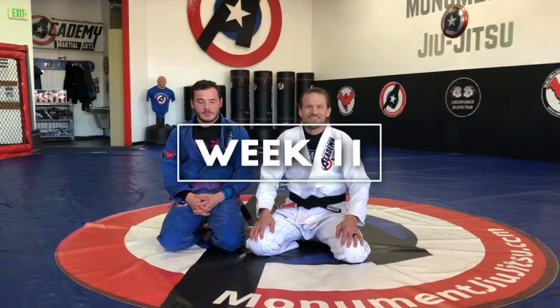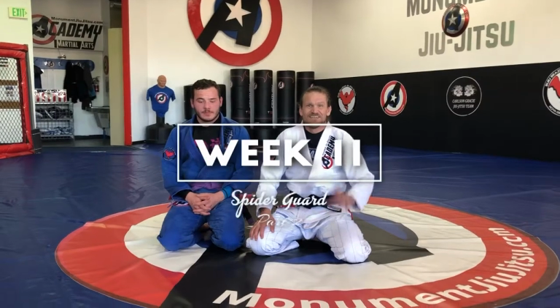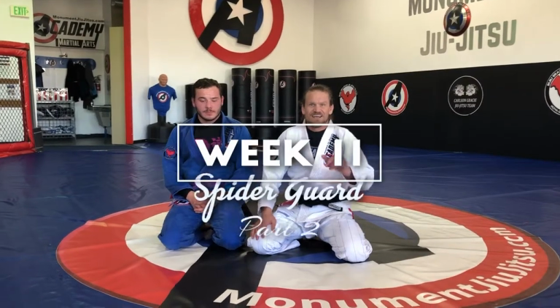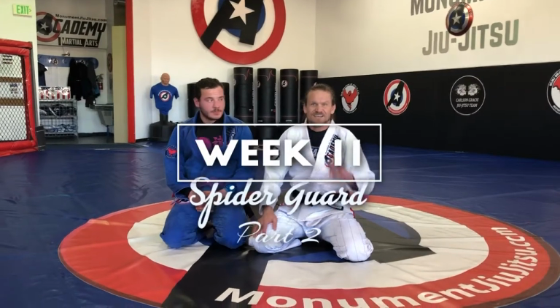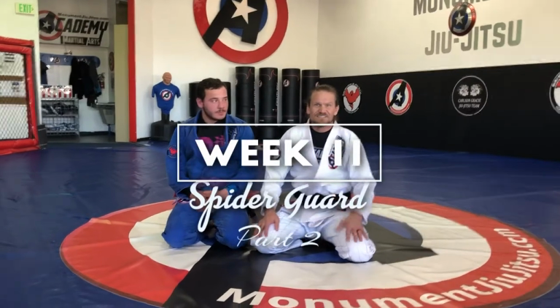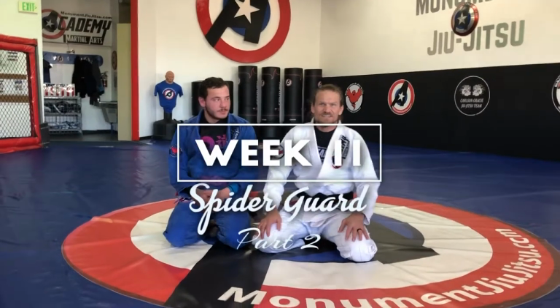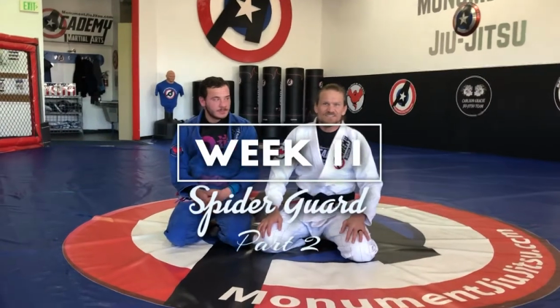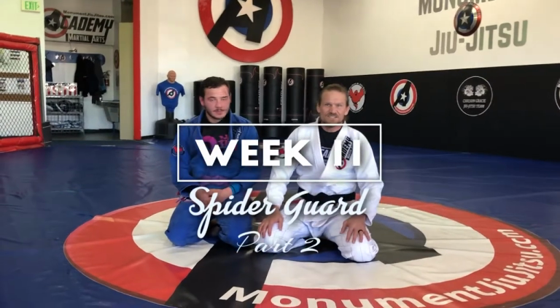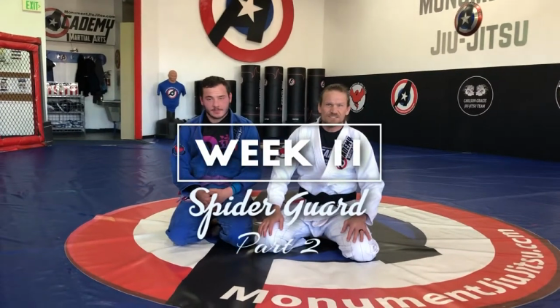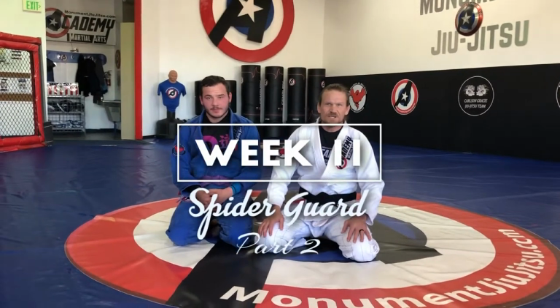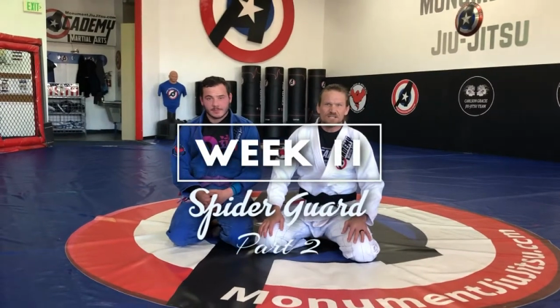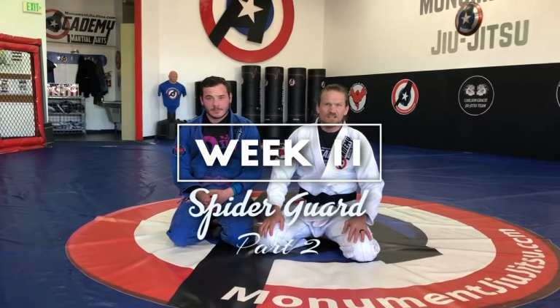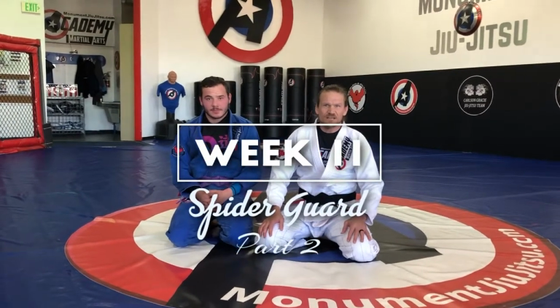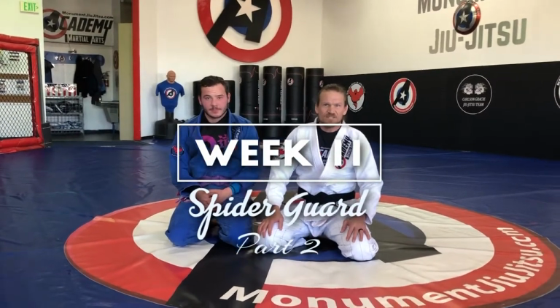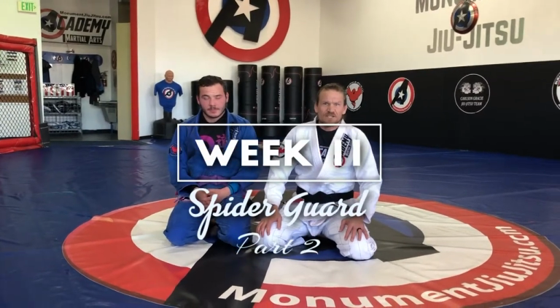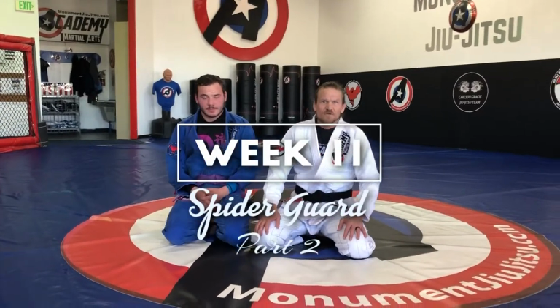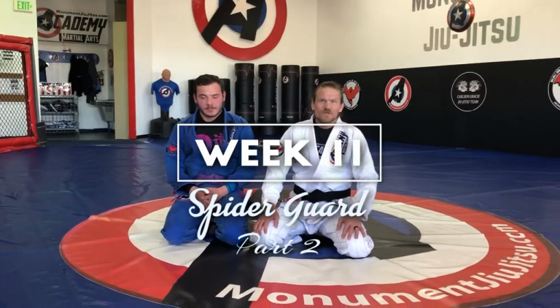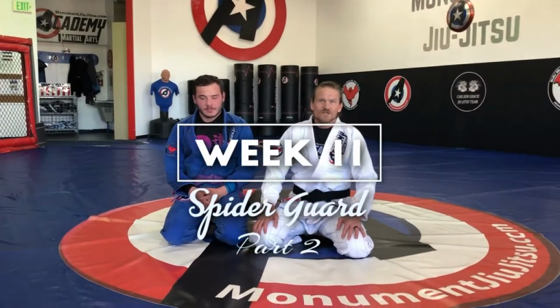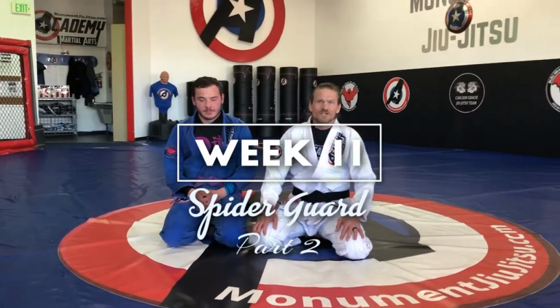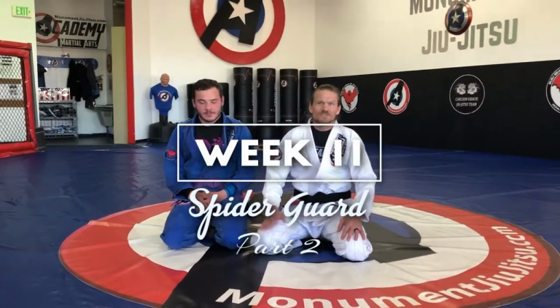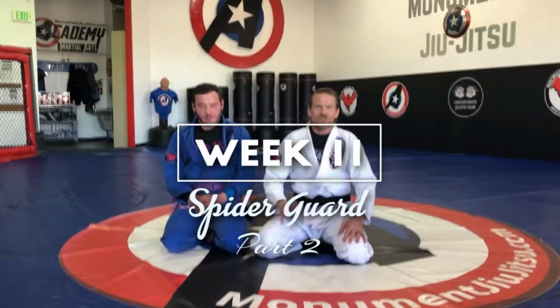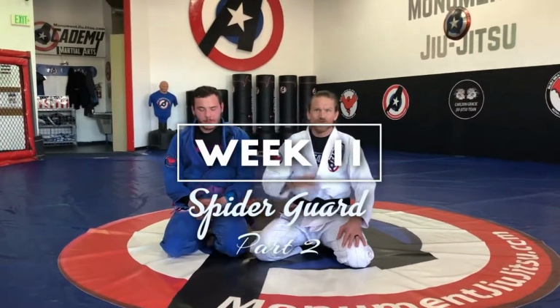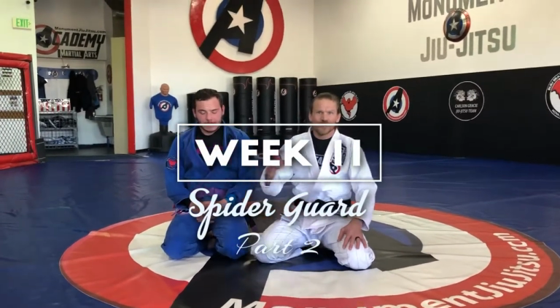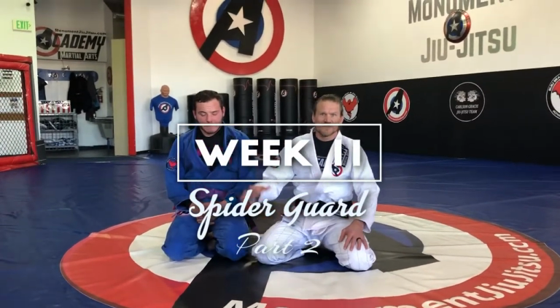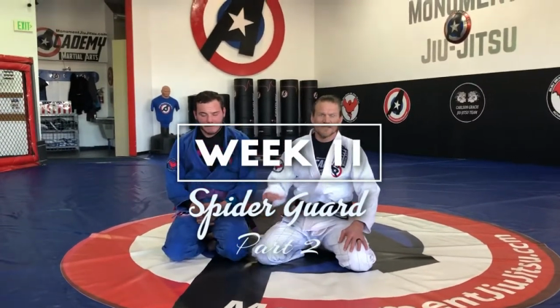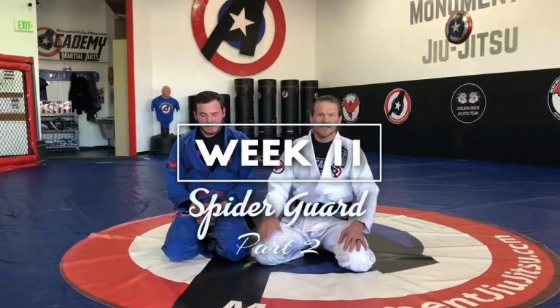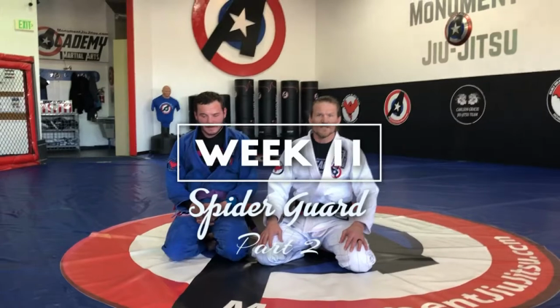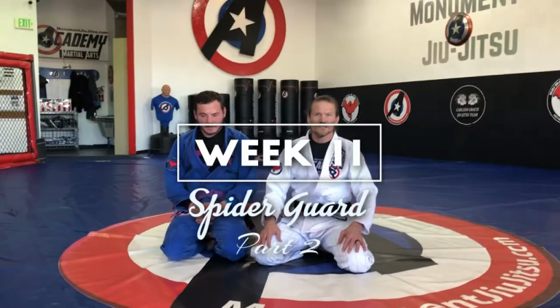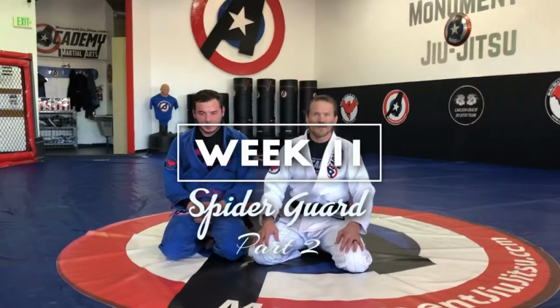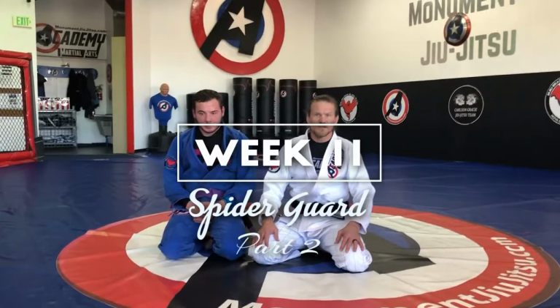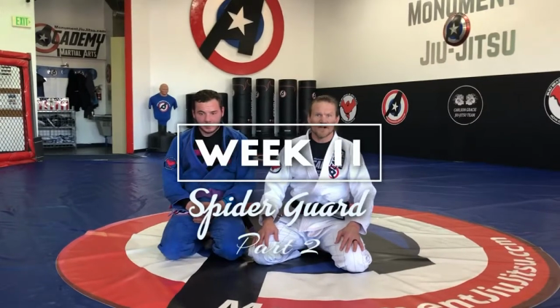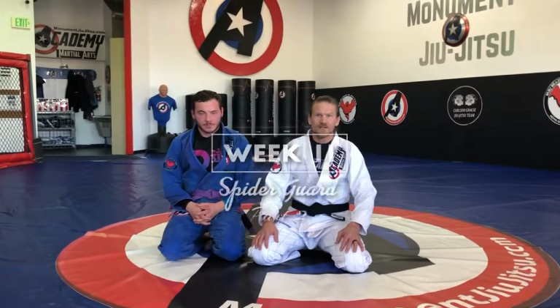Hi guys, this is week 11. We are going to continue with the spider guard.